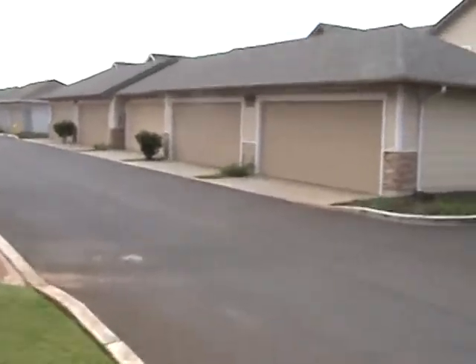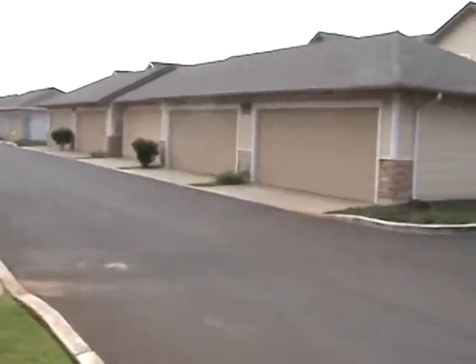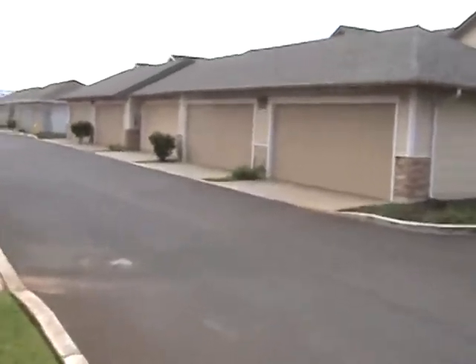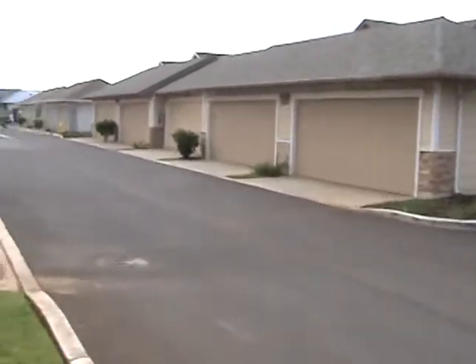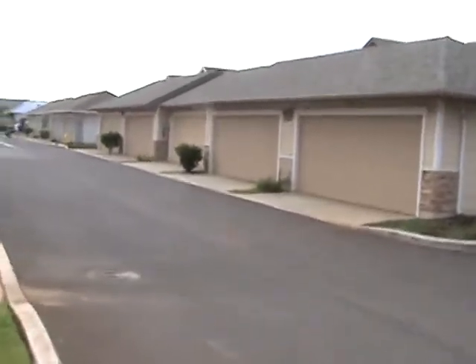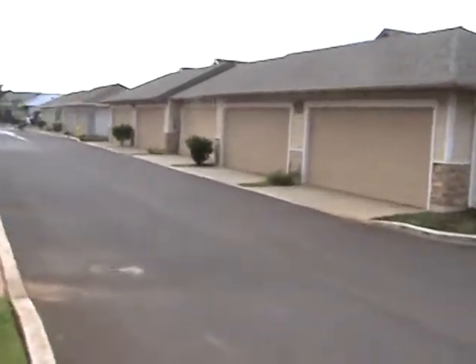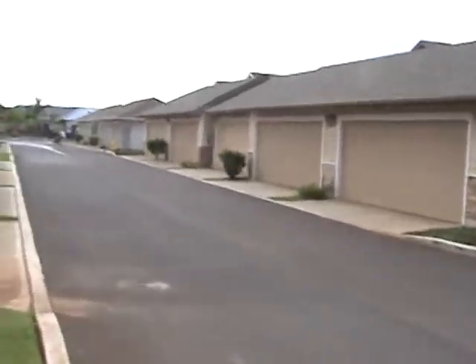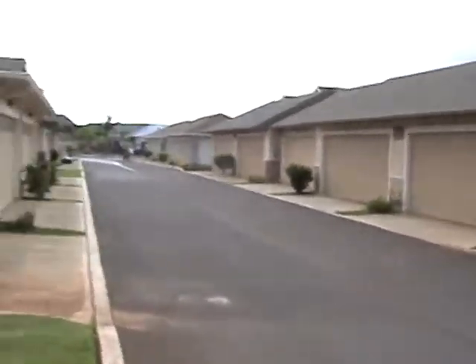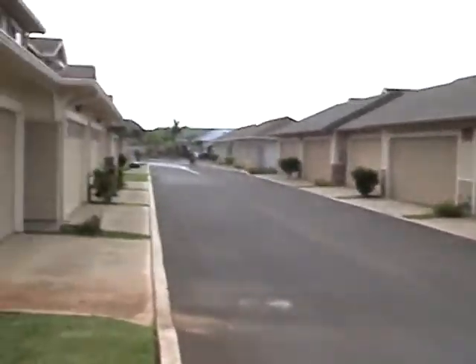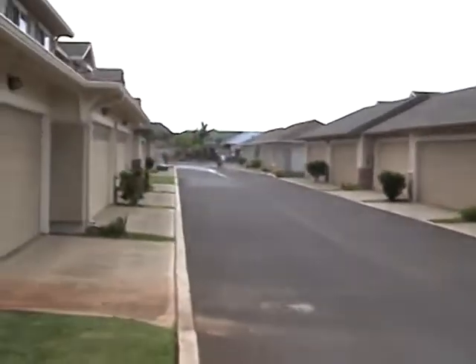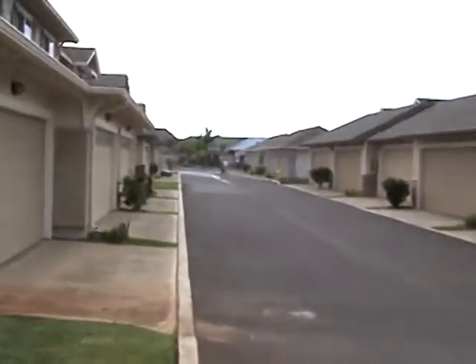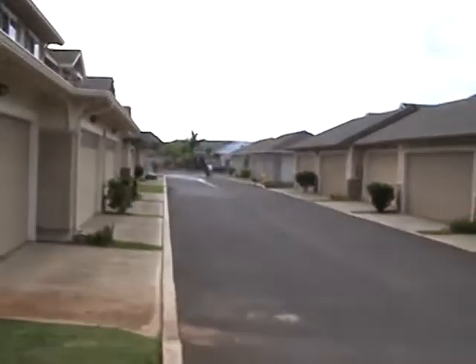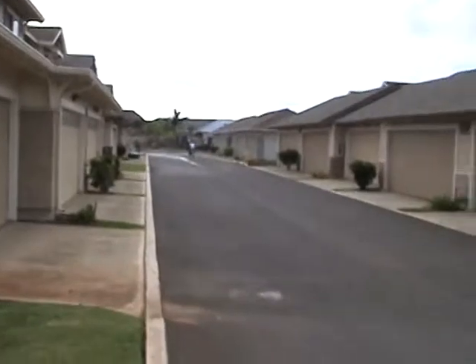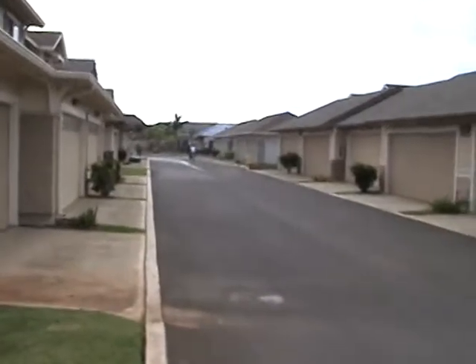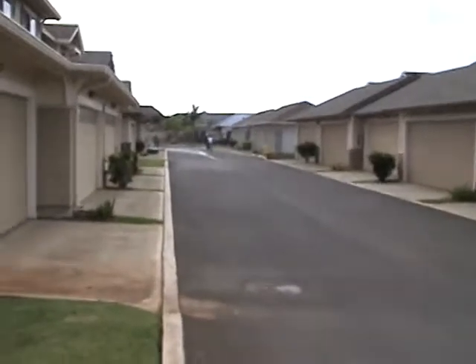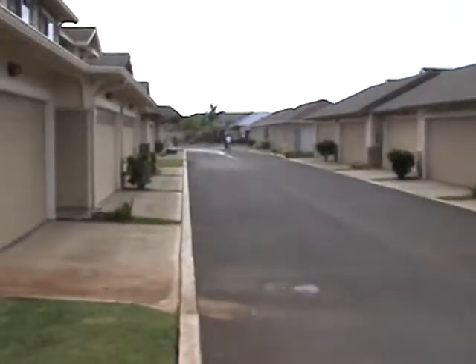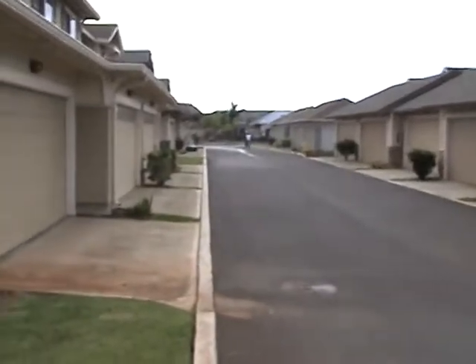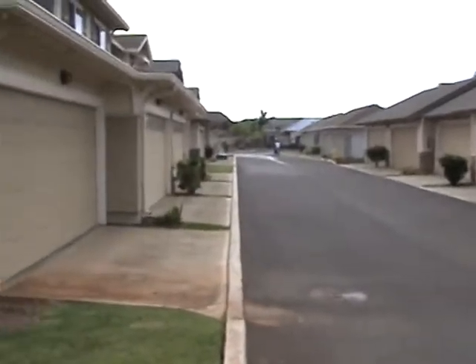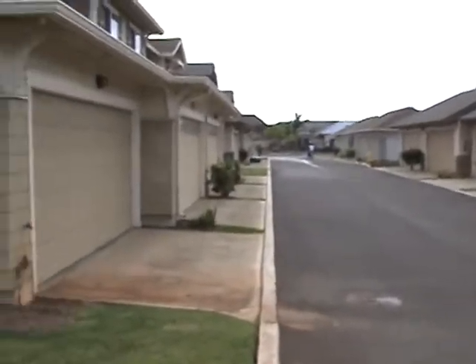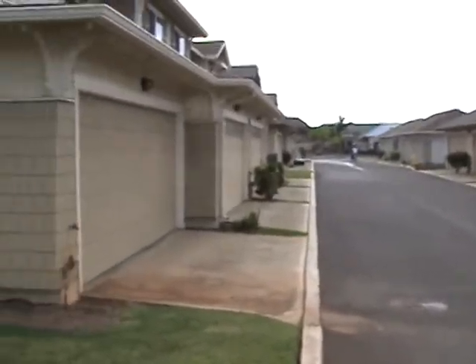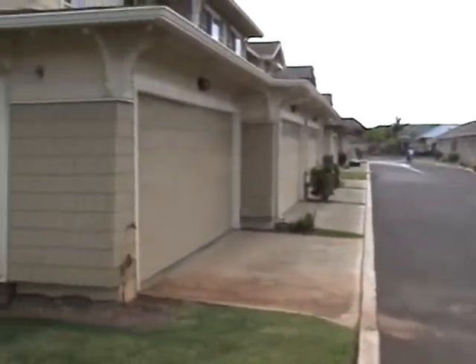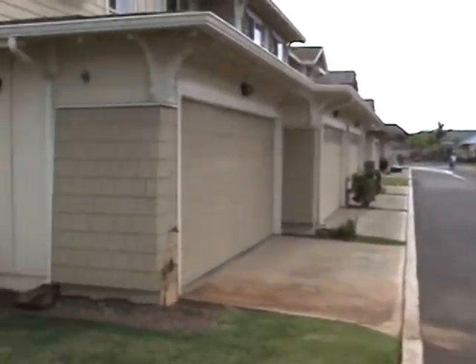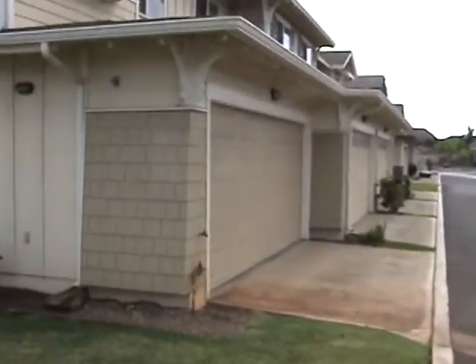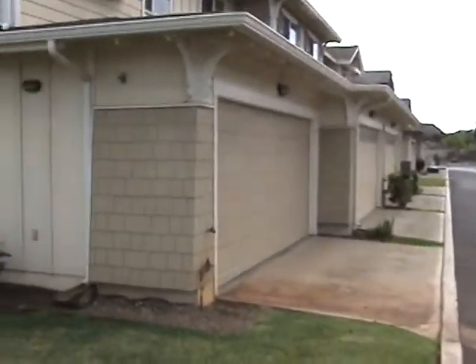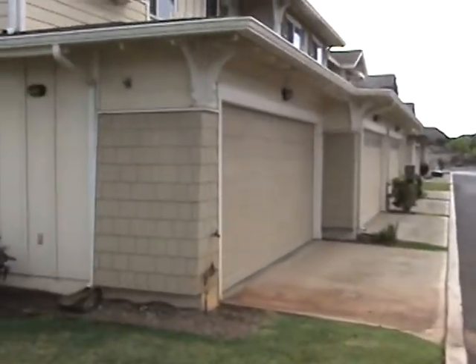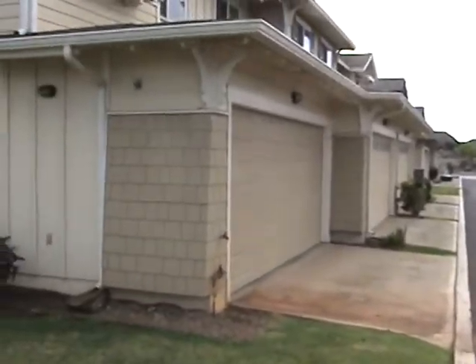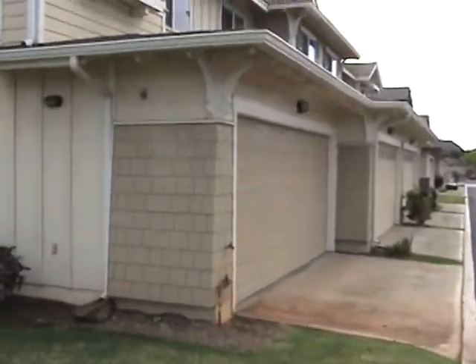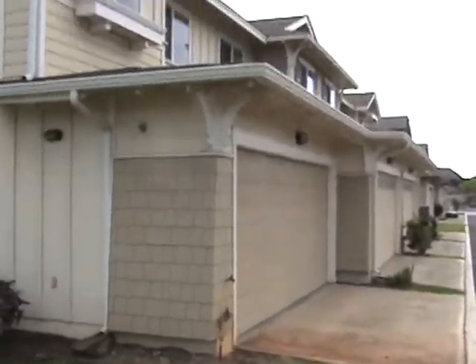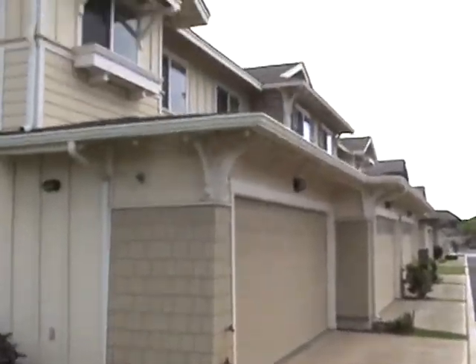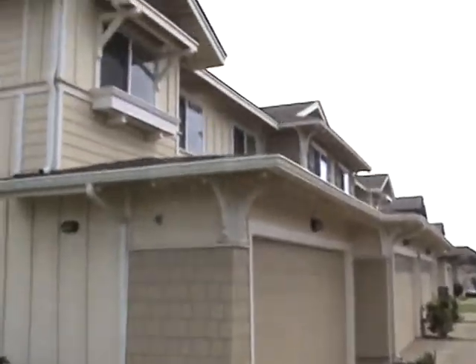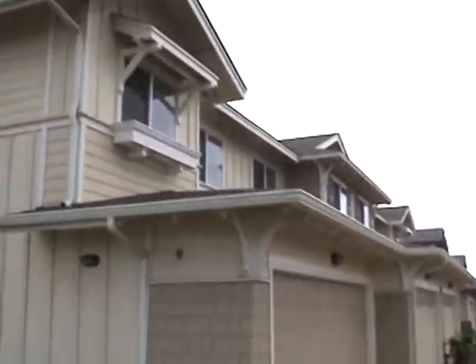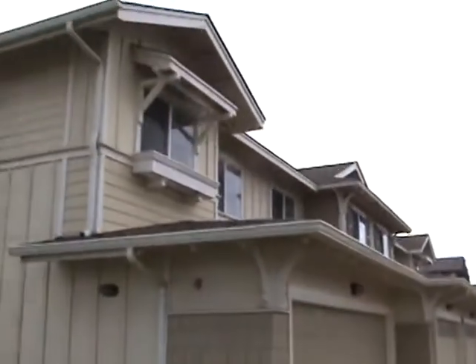Okay, so just like this, everybody's garage entrances are in this backyard here. And there's the unit on the end.